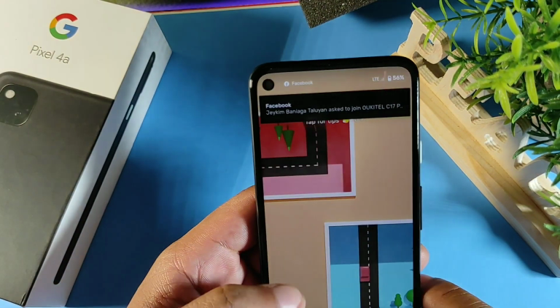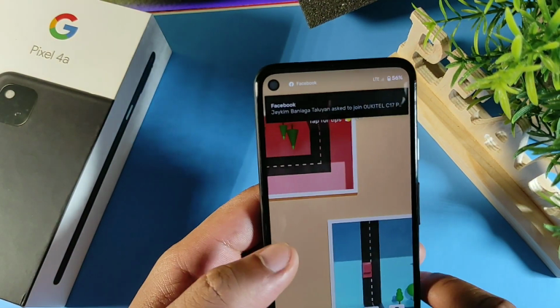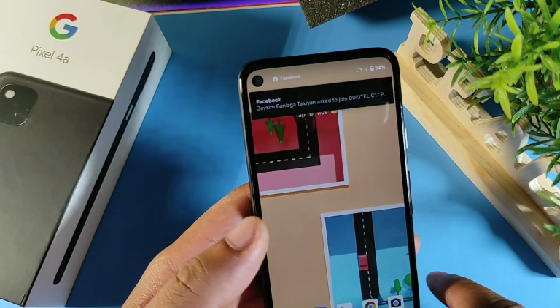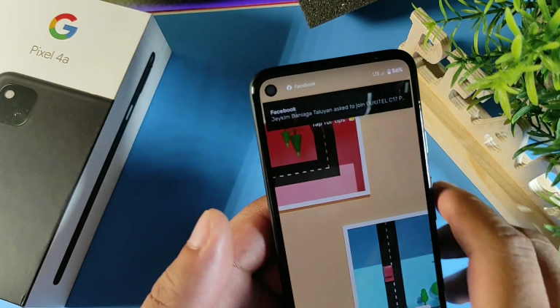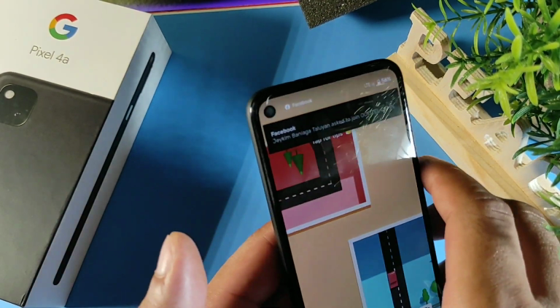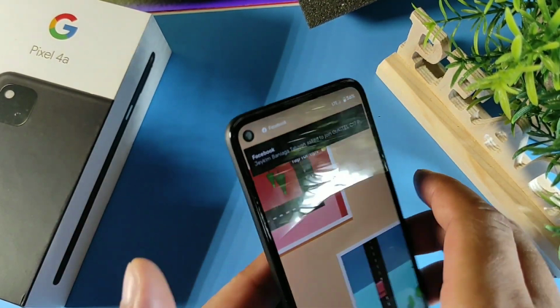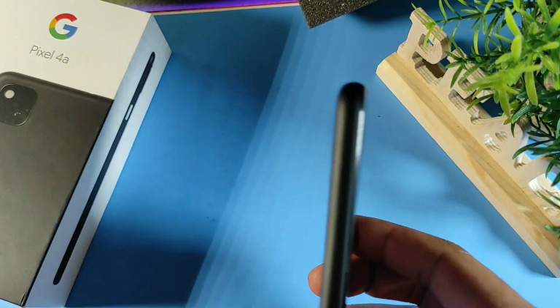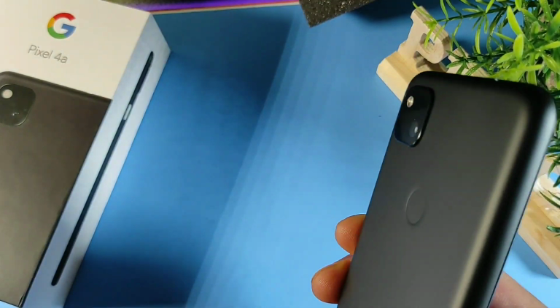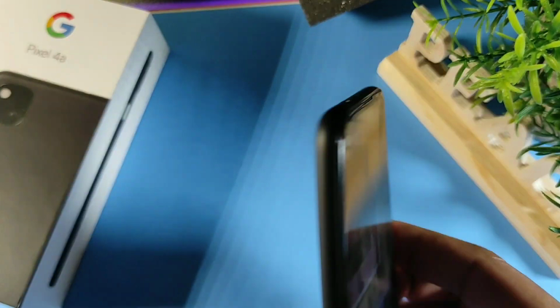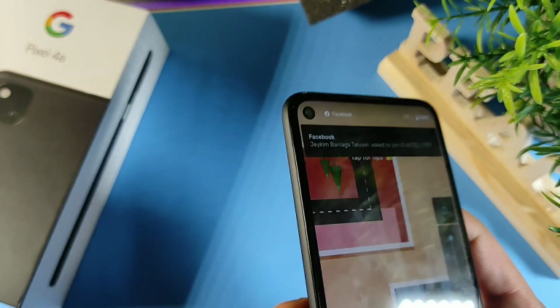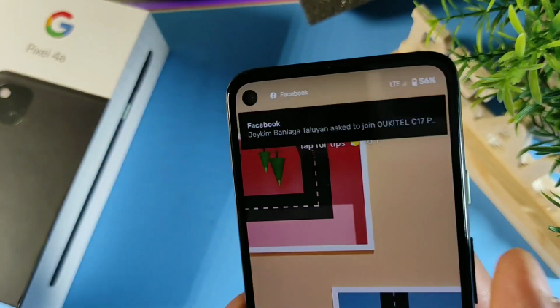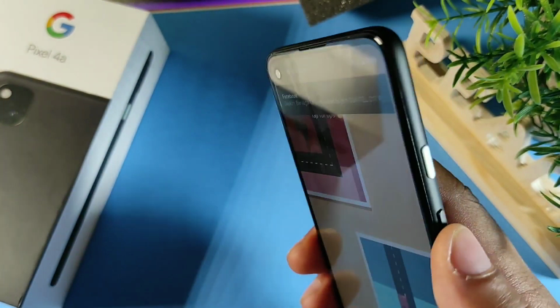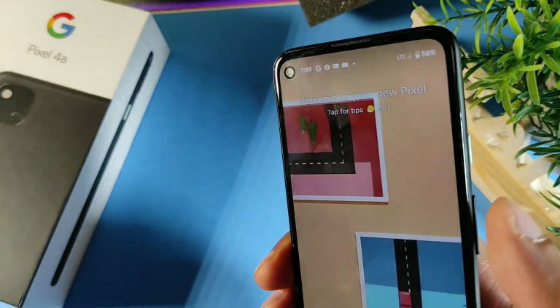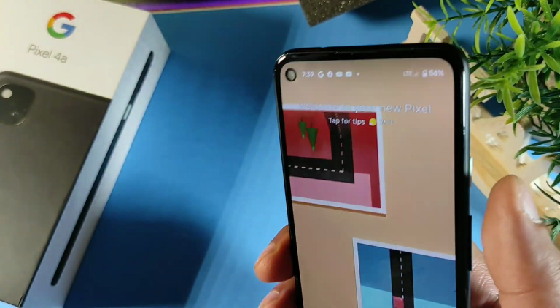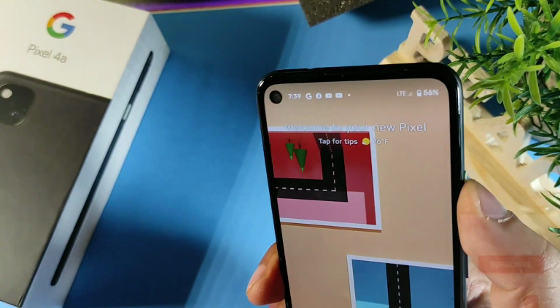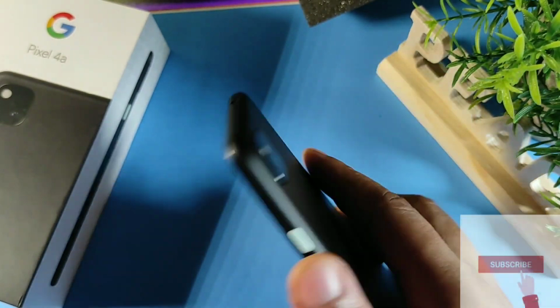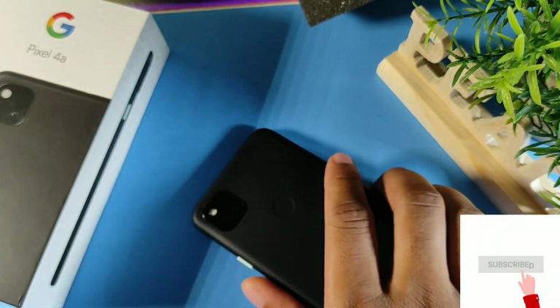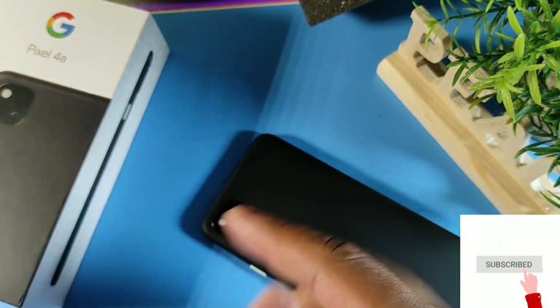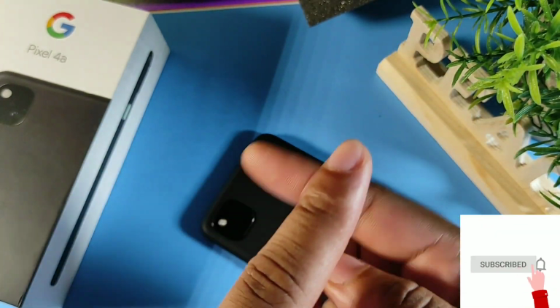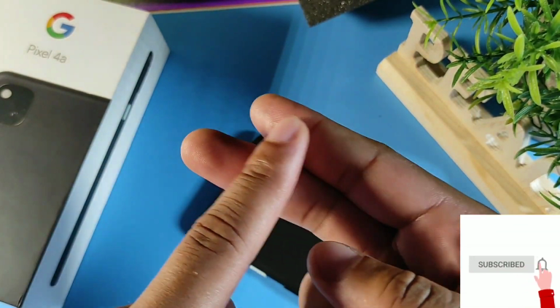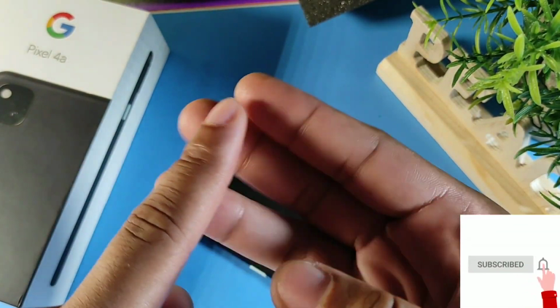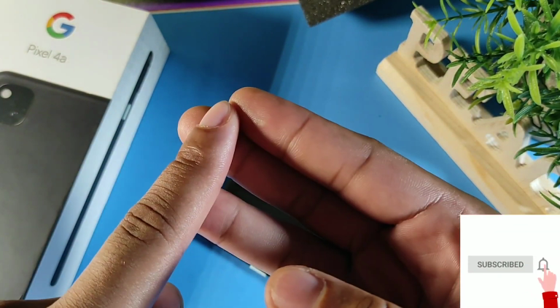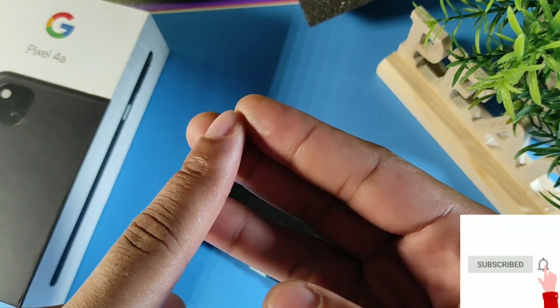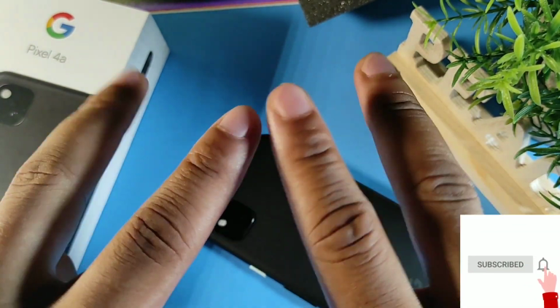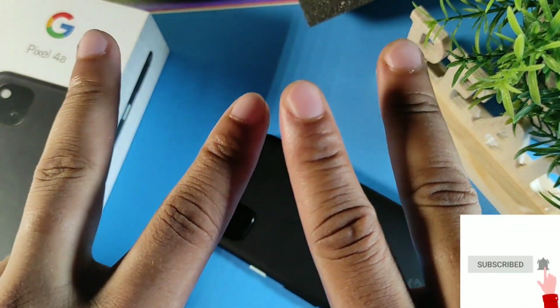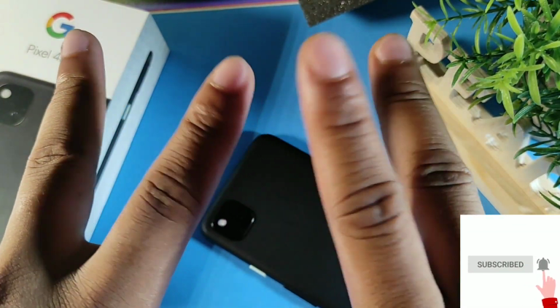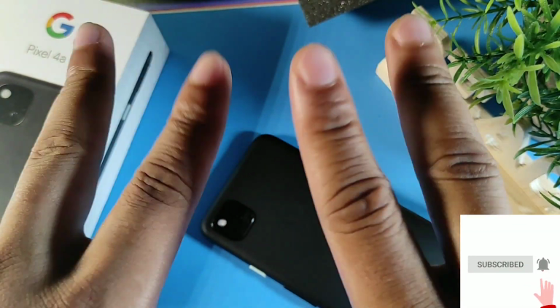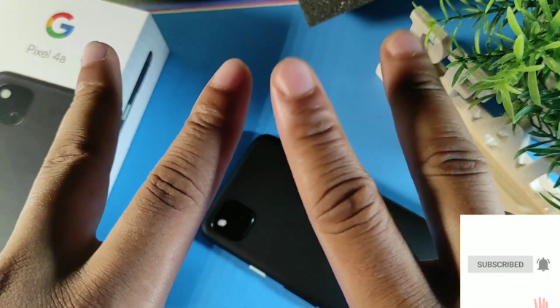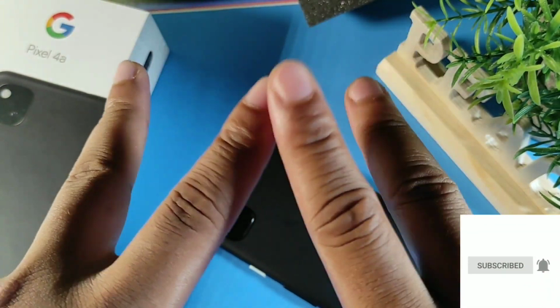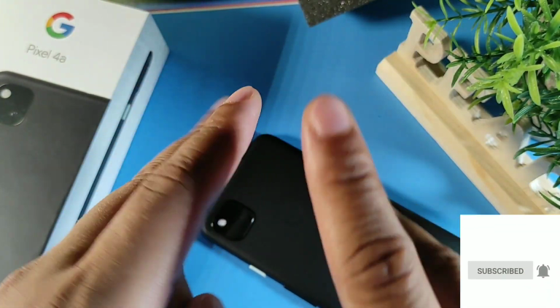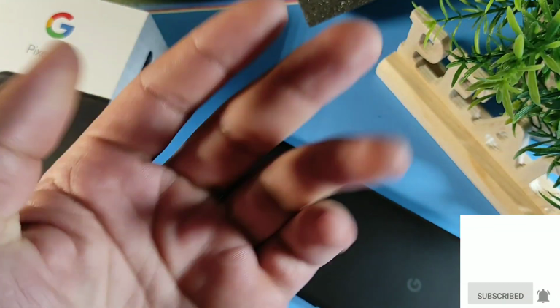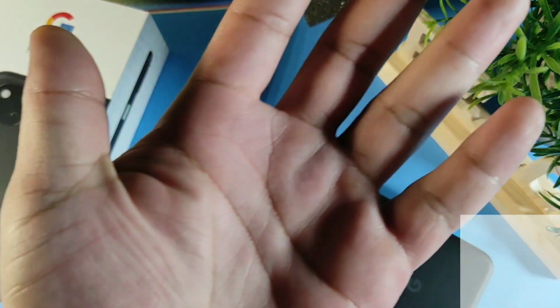I hope you guys find these tips helpful on the Google Pixel 4a. I'll see you guys on the next video. In the meantime, make sure you have a great morning, afternoon, or evening — depending on where you are. Later, crew. Peace.